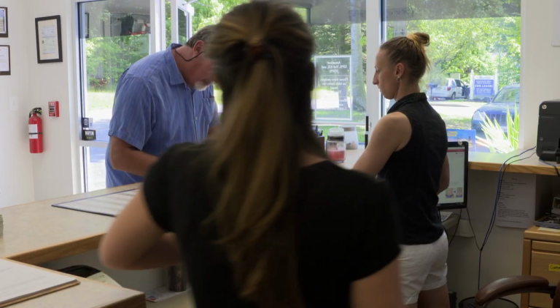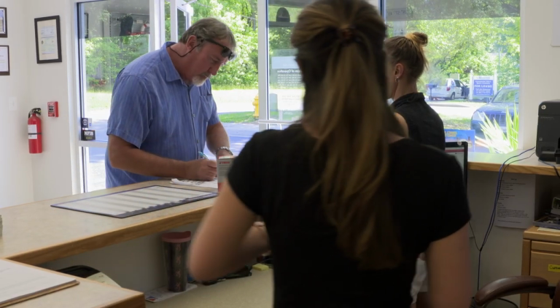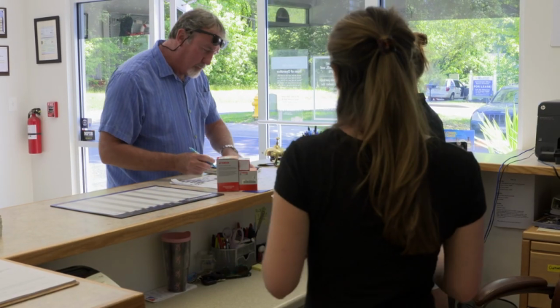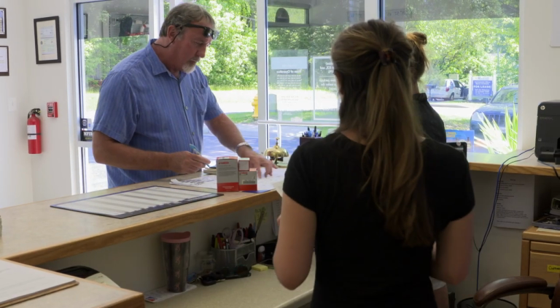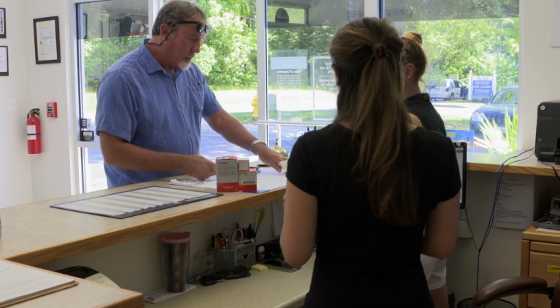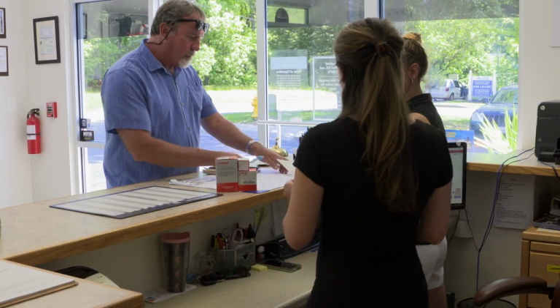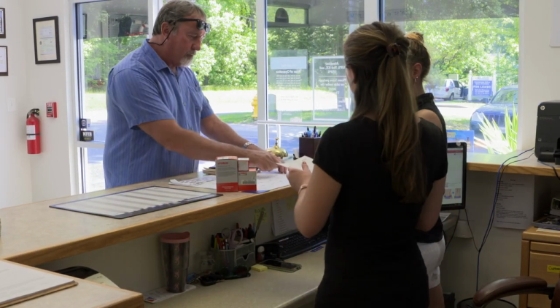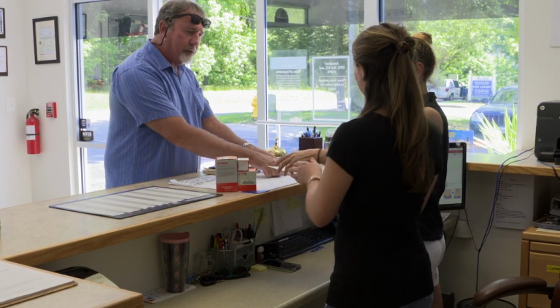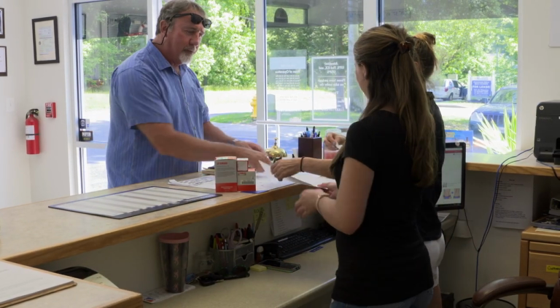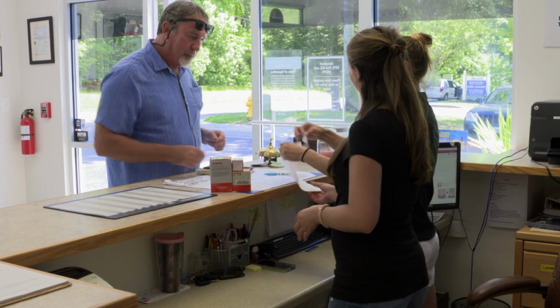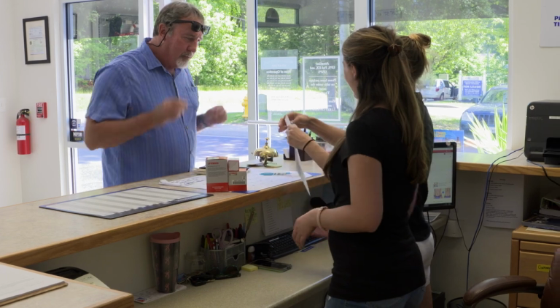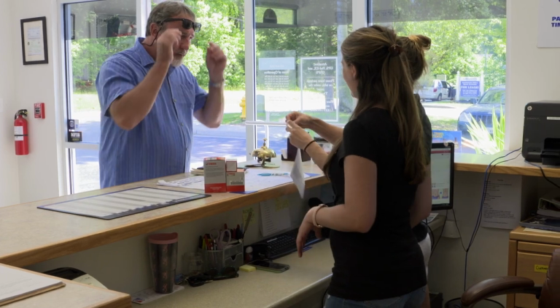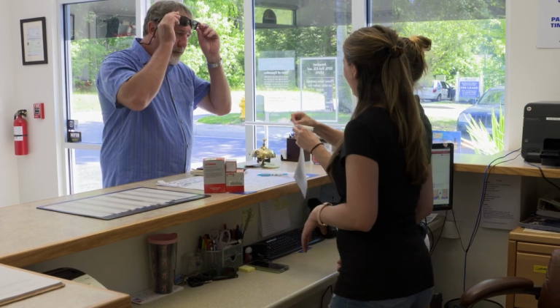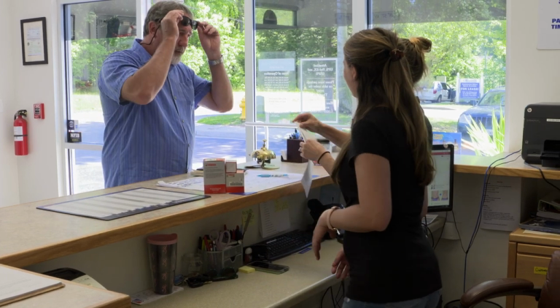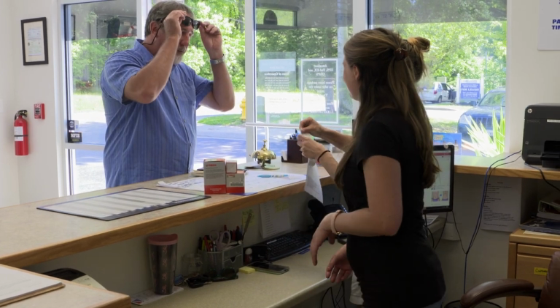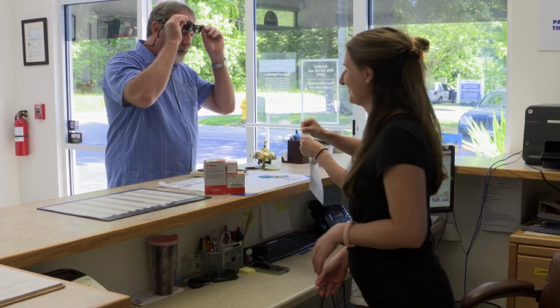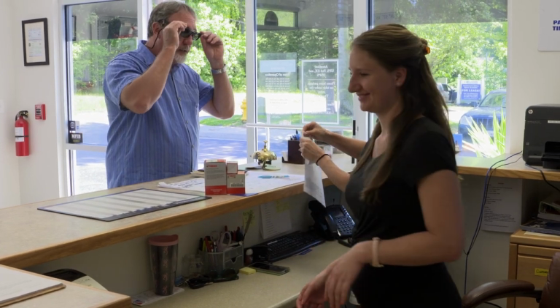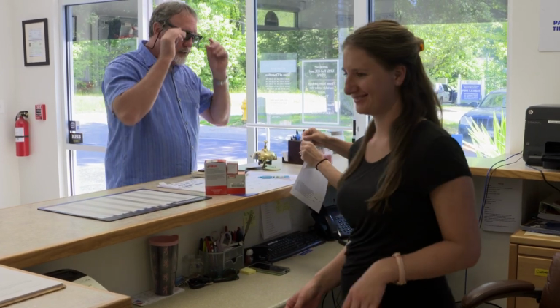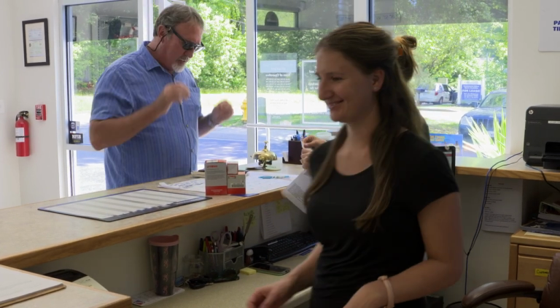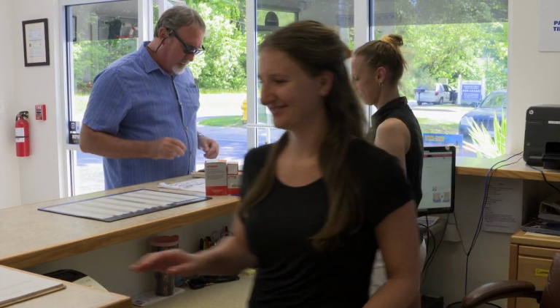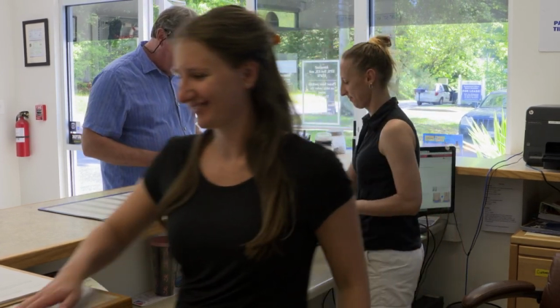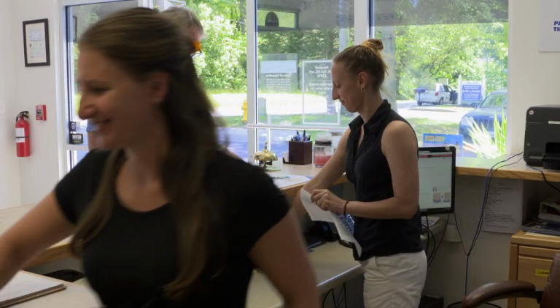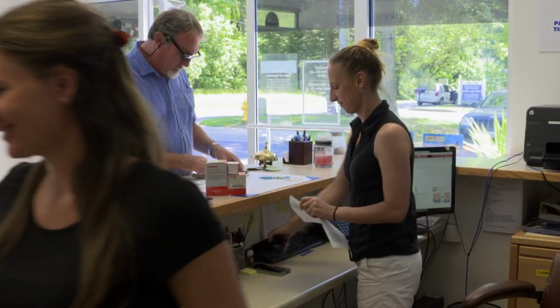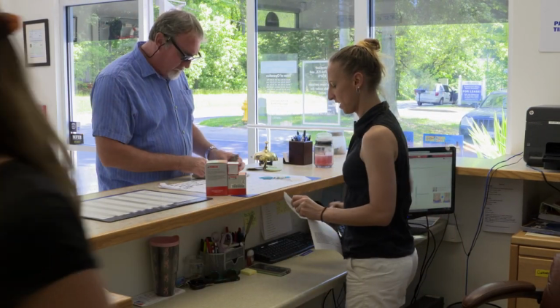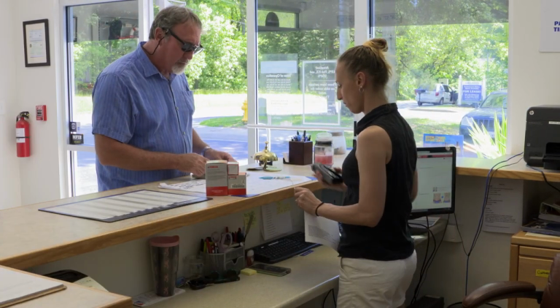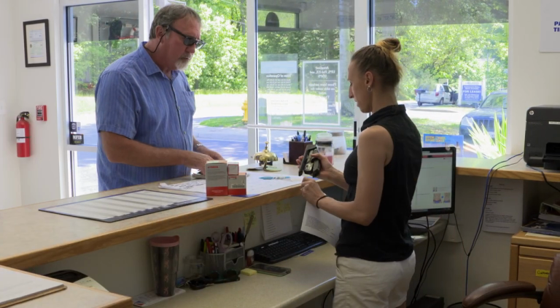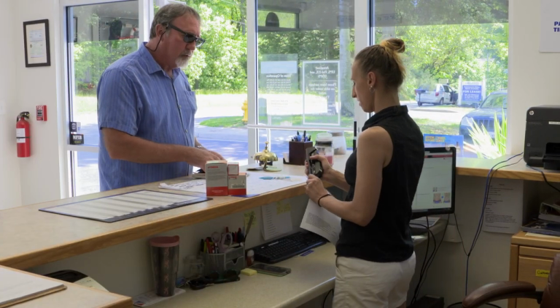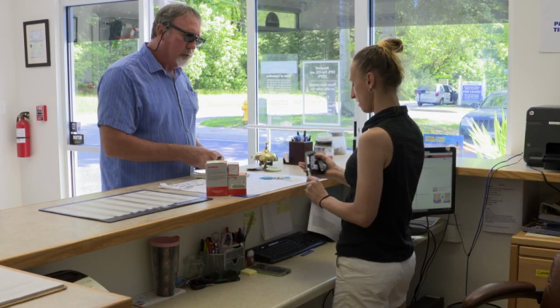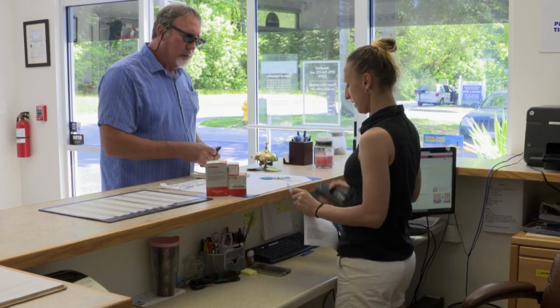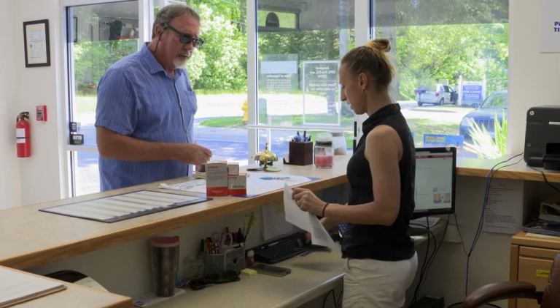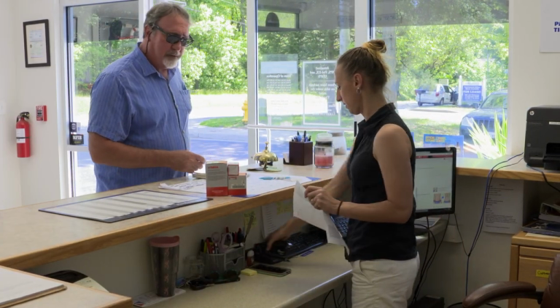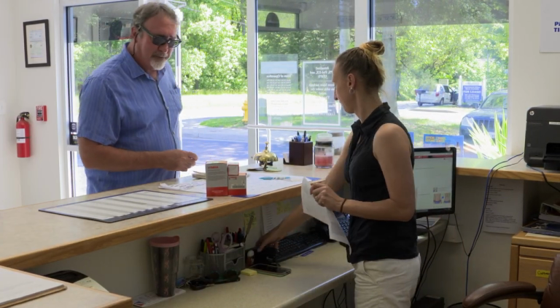And people can just walk right on in, correct. Stop in, bring the boat, and we'll get the work order started — we're pretty flexible.